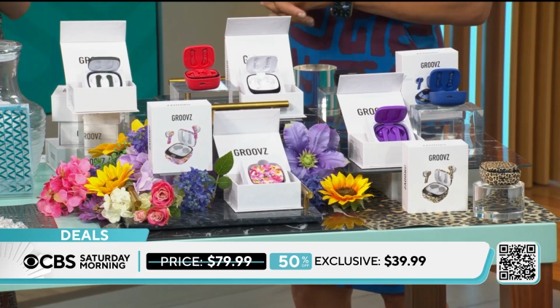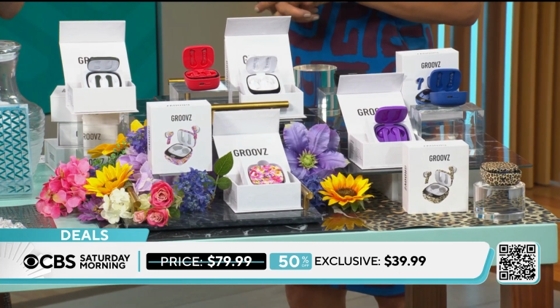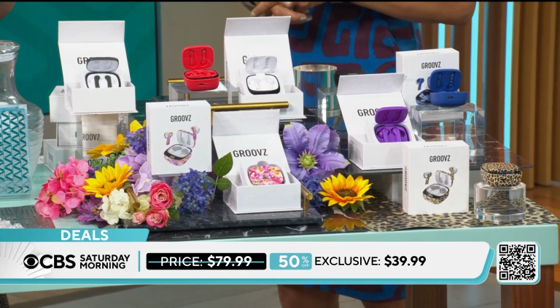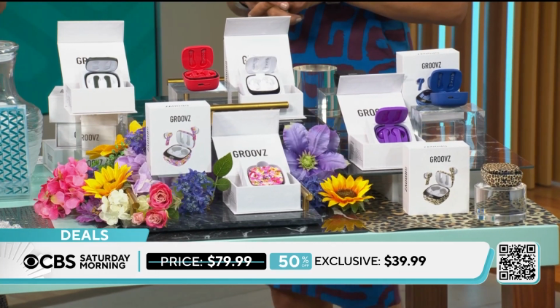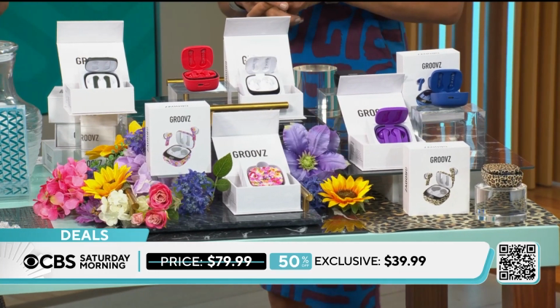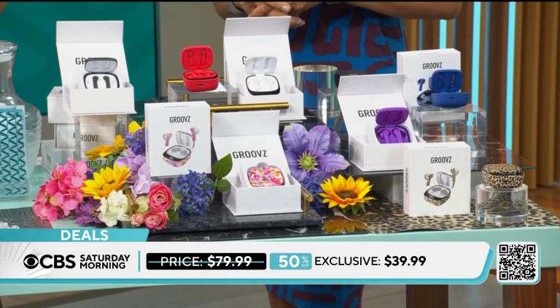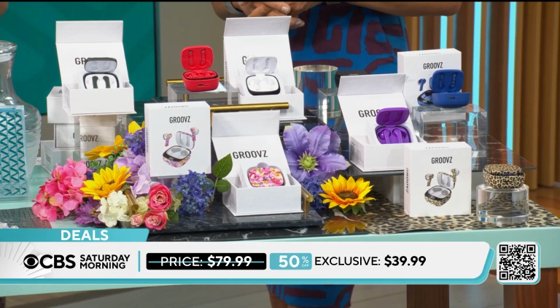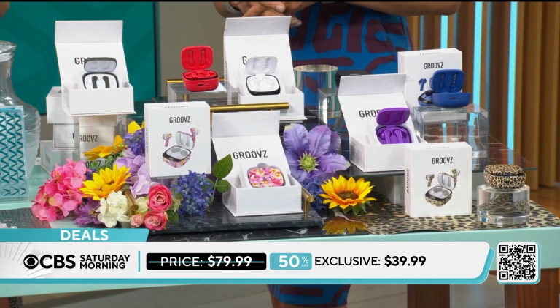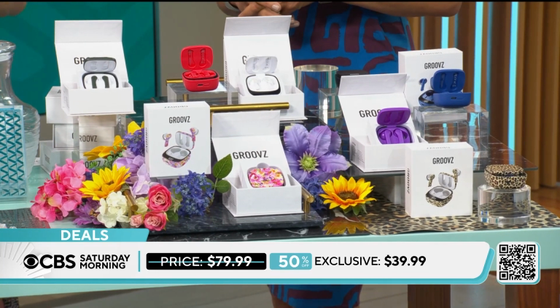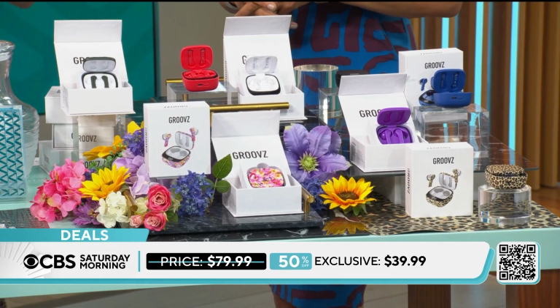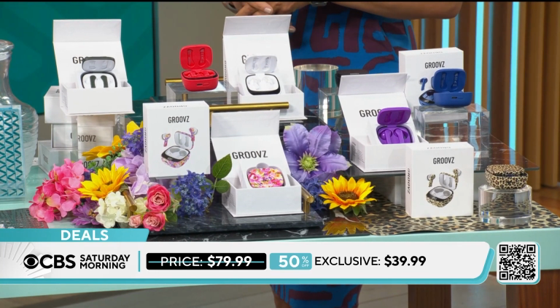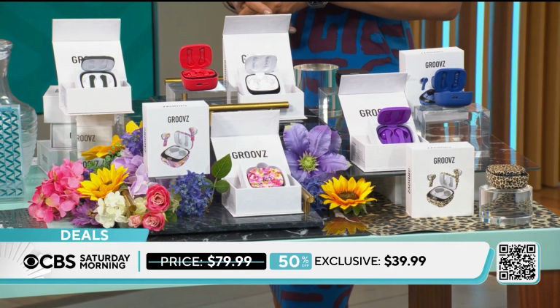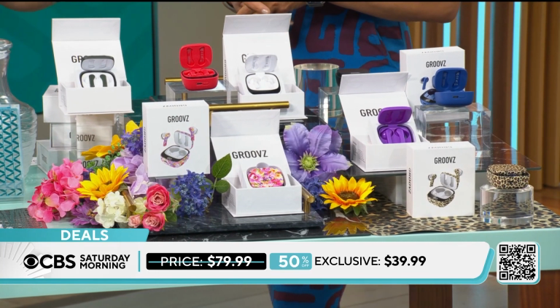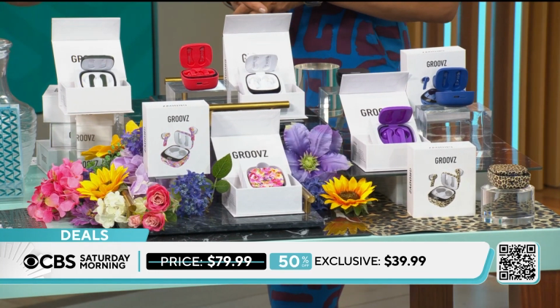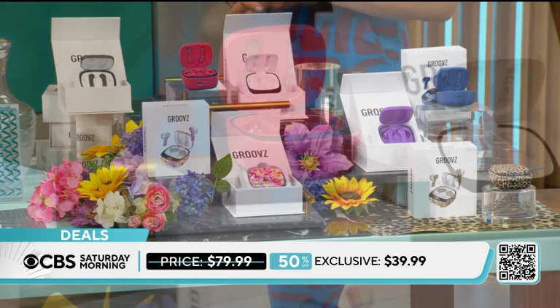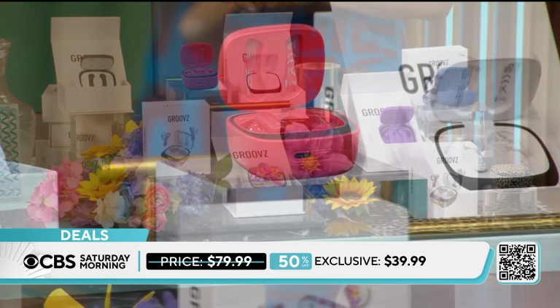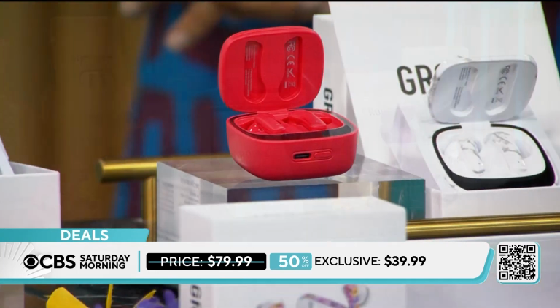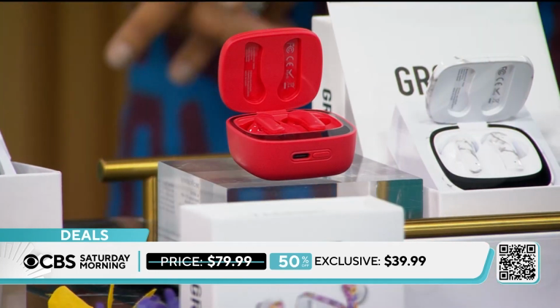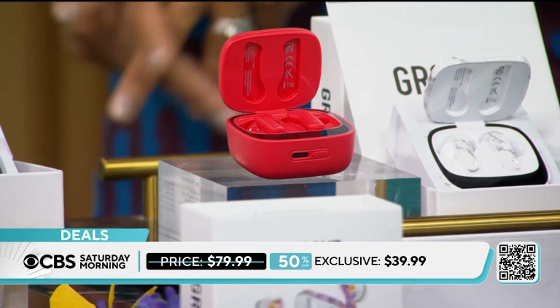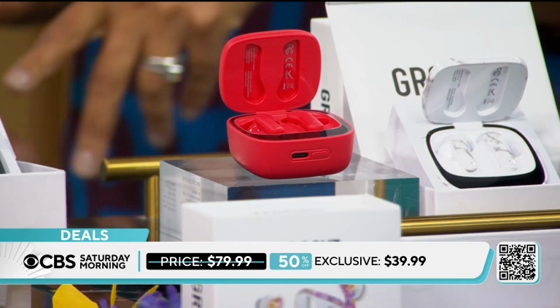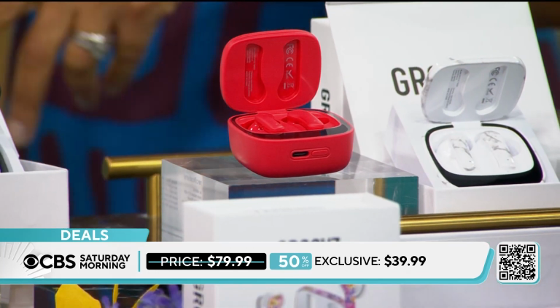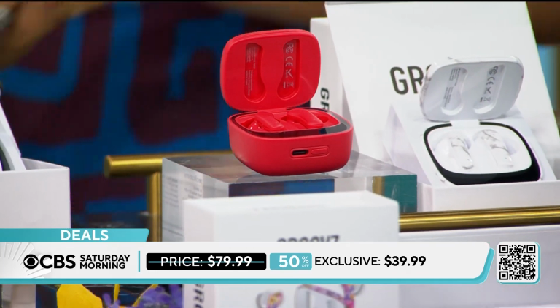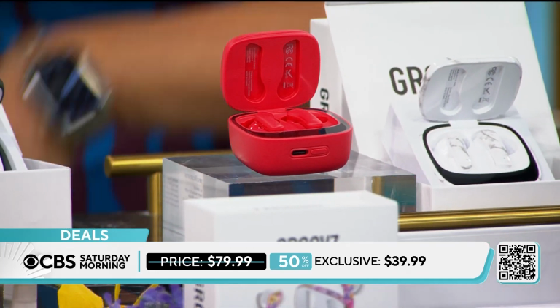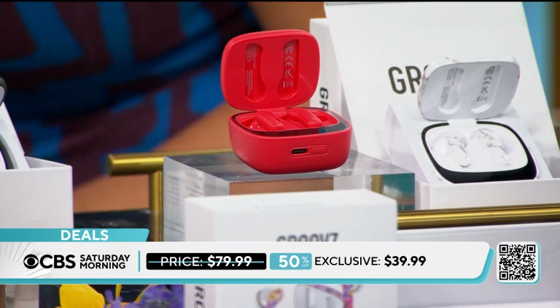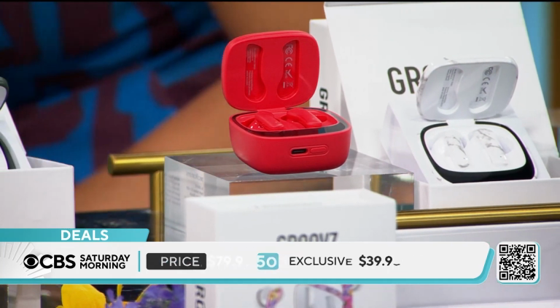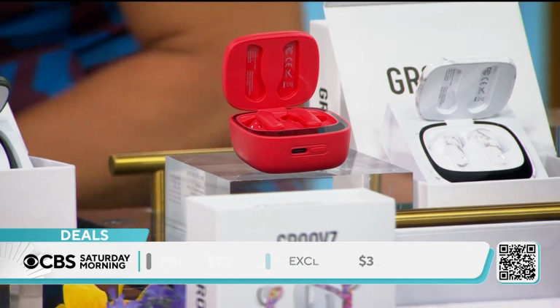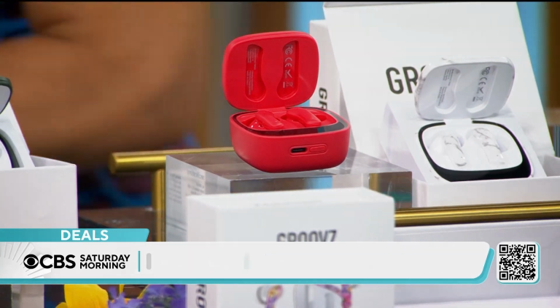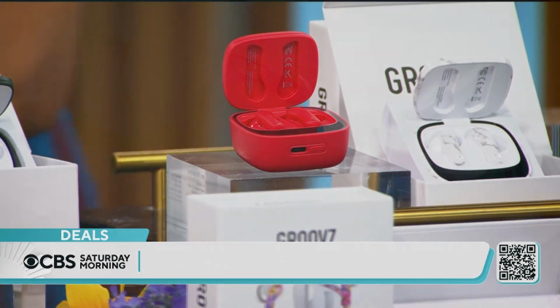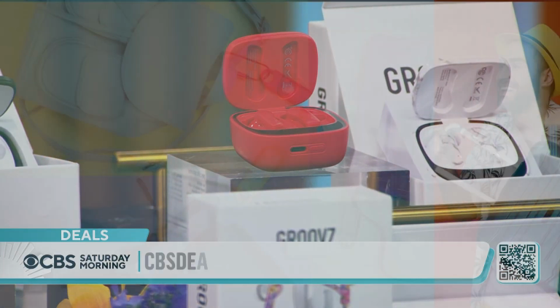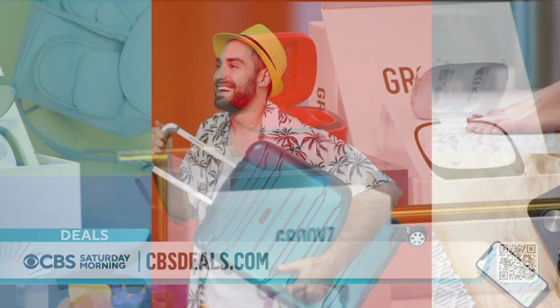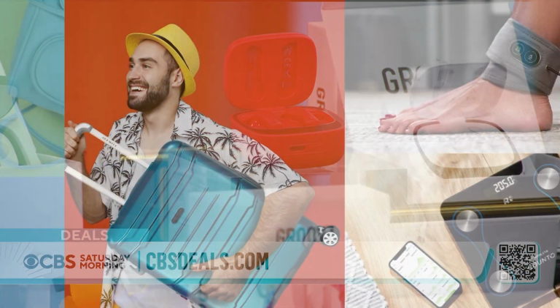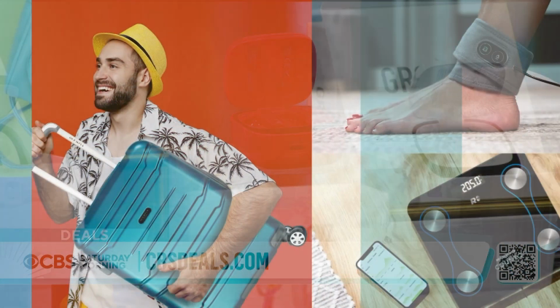50% off today — get at least one pair. Way less than the competition. Yeah, totally.